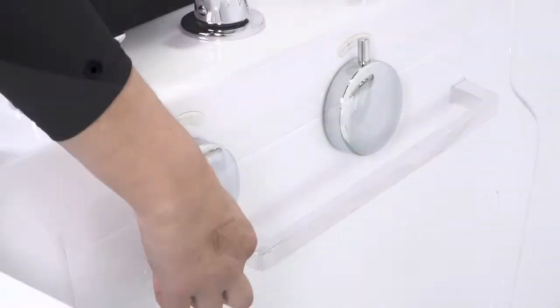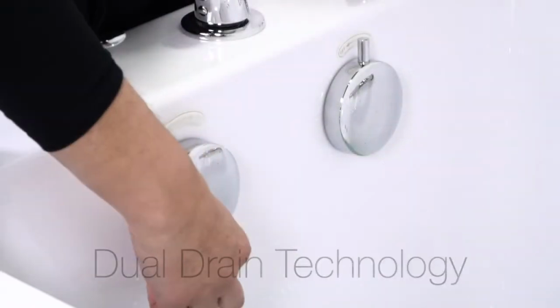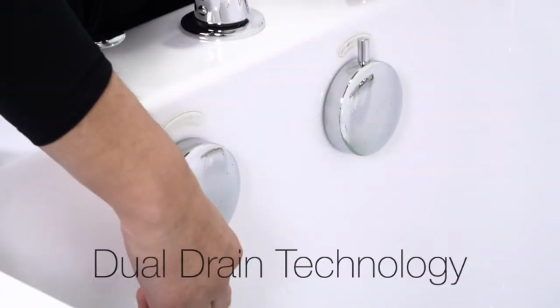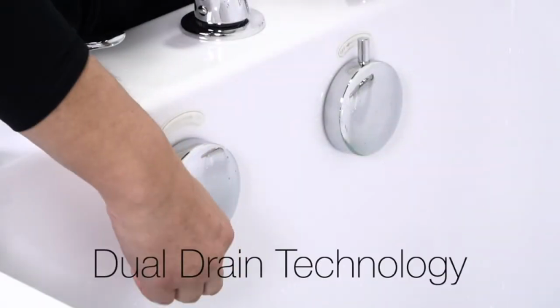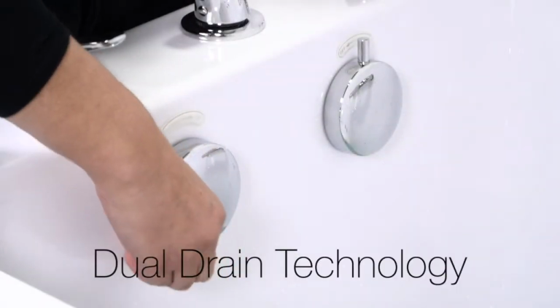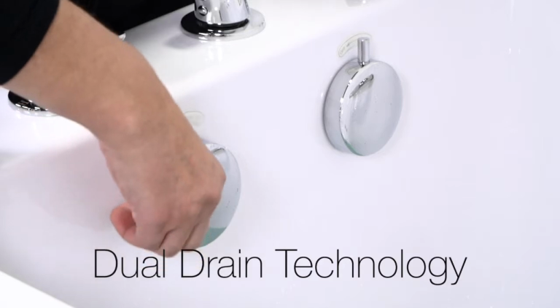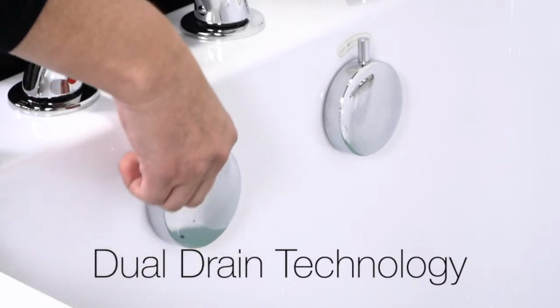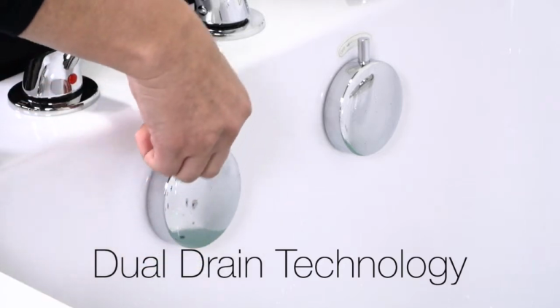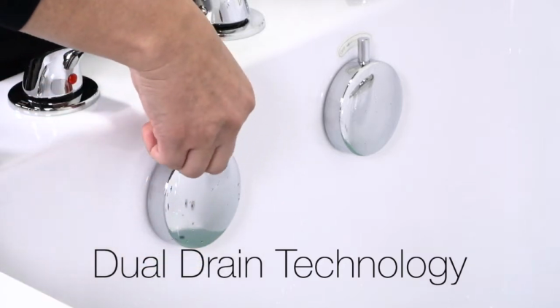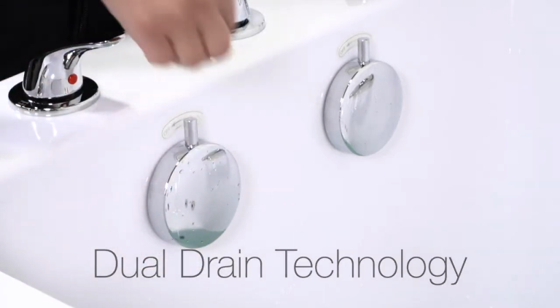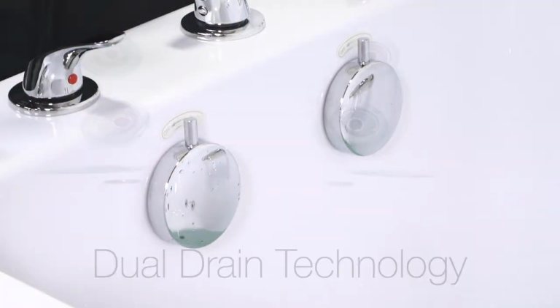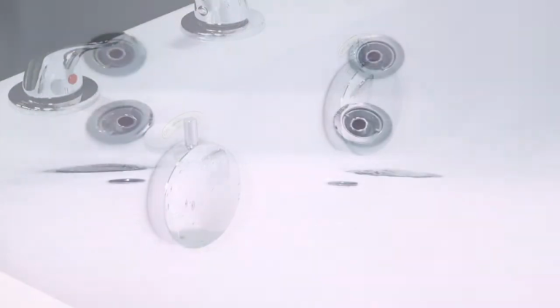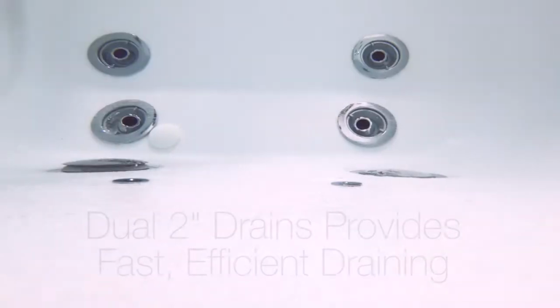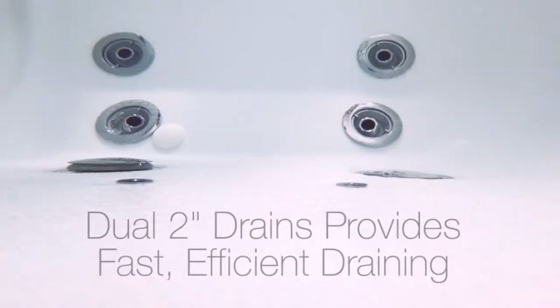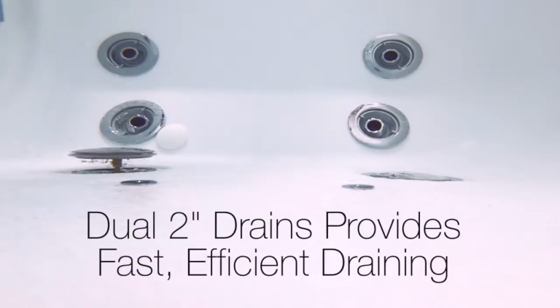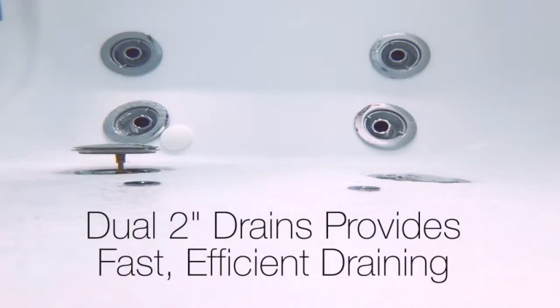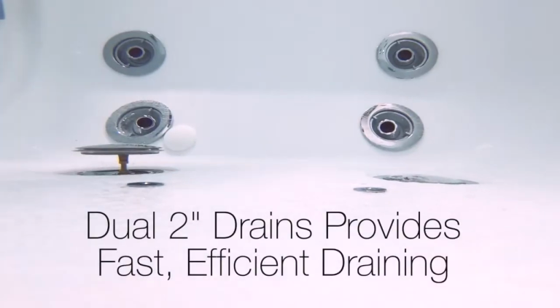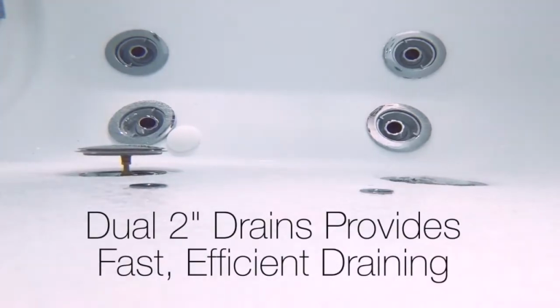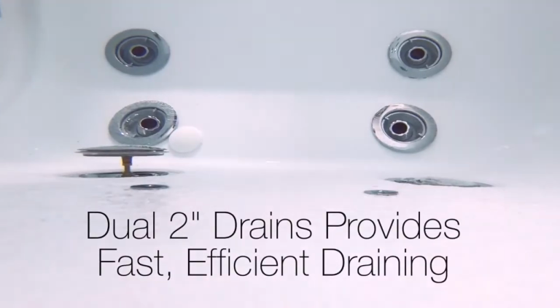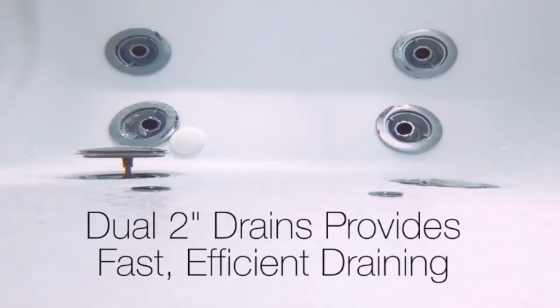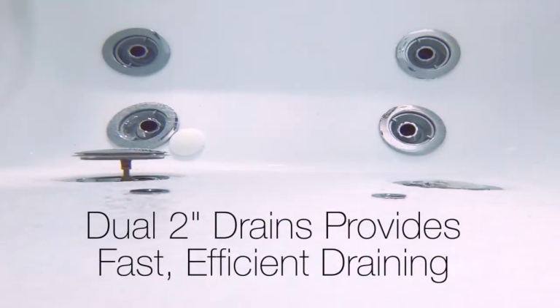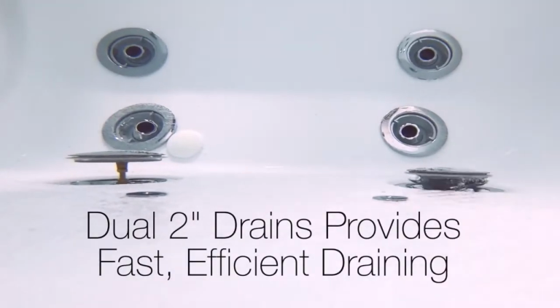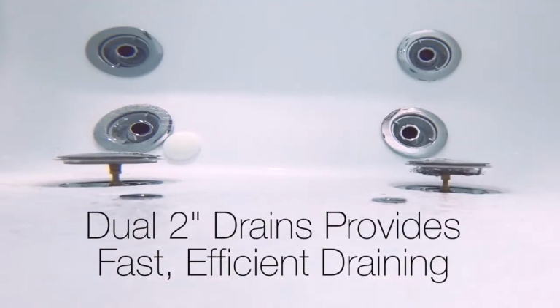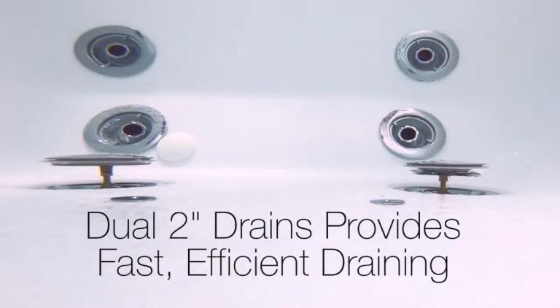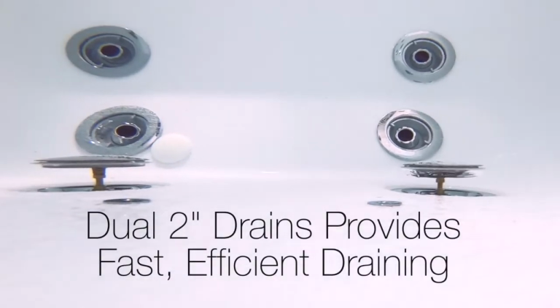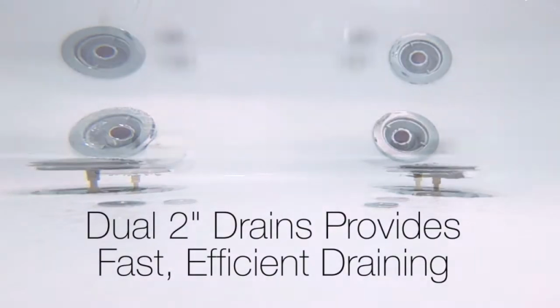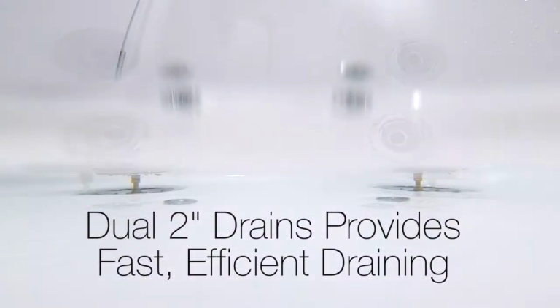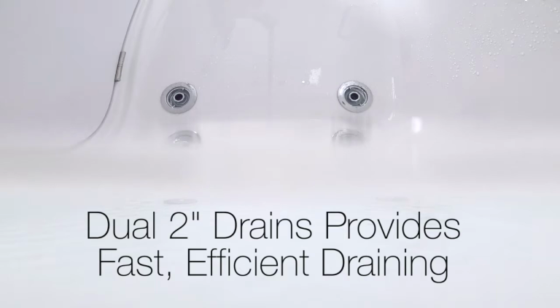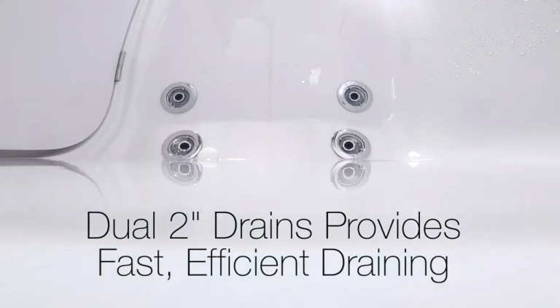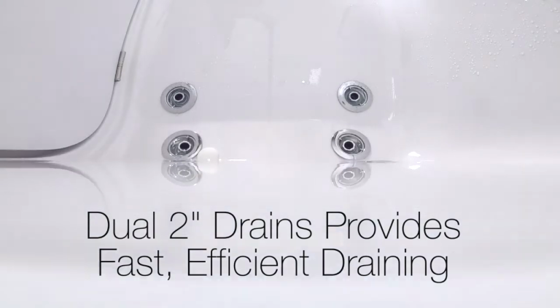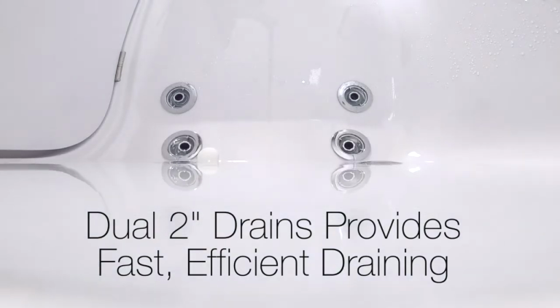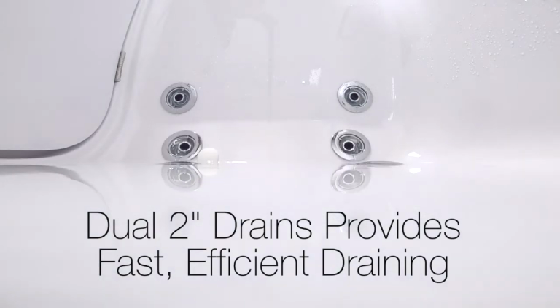This features Ella's industry-leading dual drain technology. Dual two-inch drains provide fast, efficient drainage for your comfort and convenience.